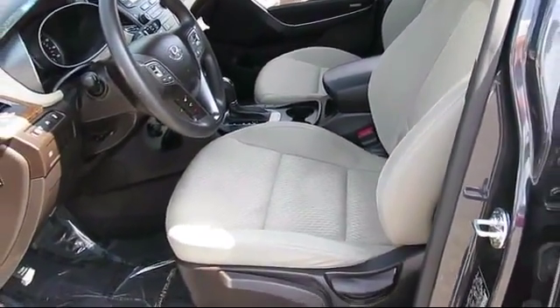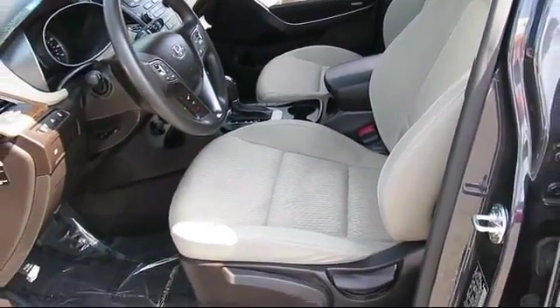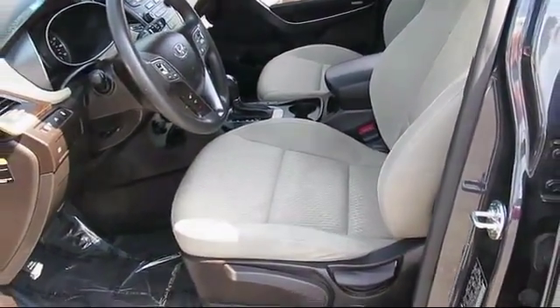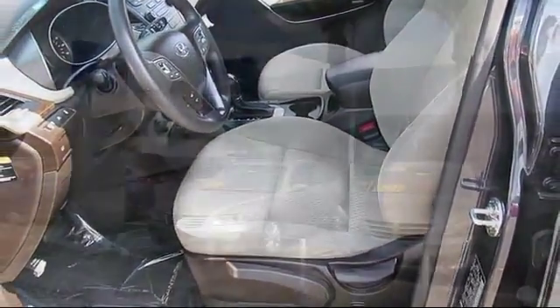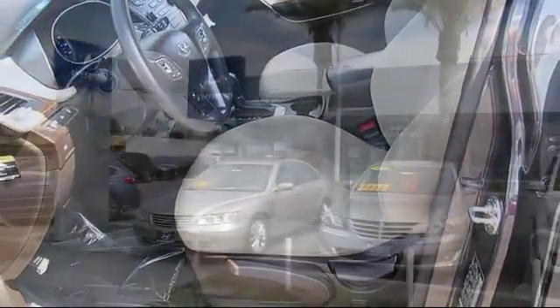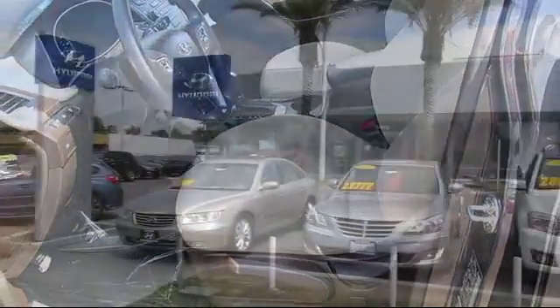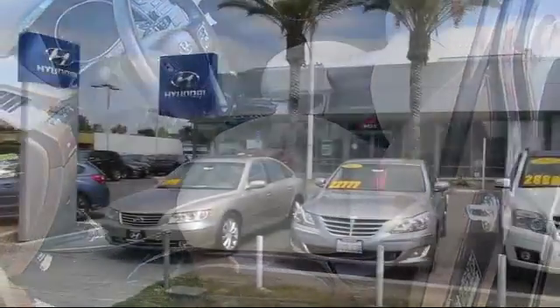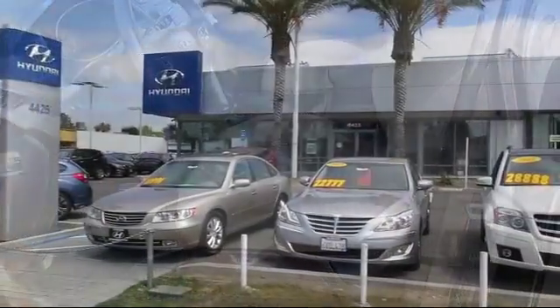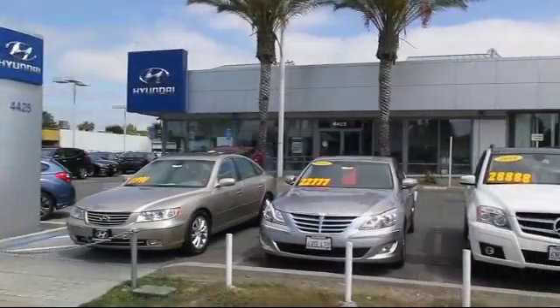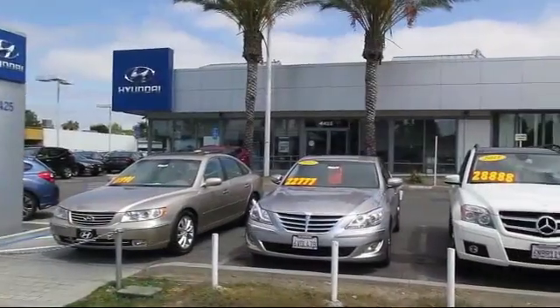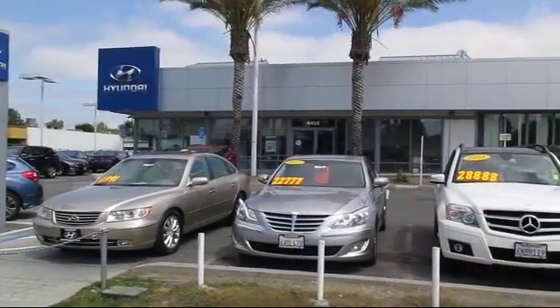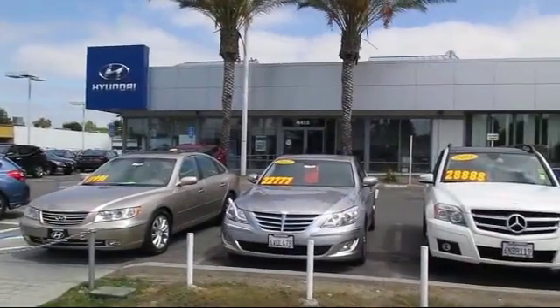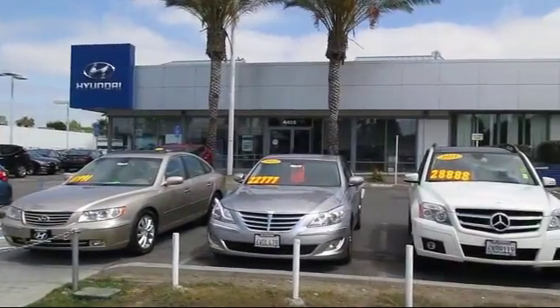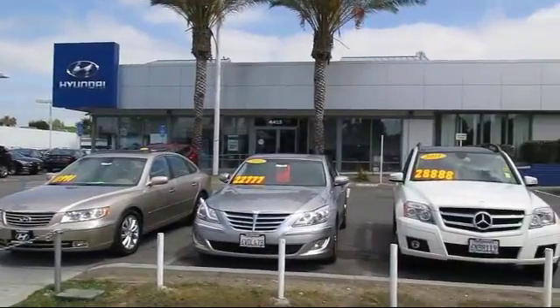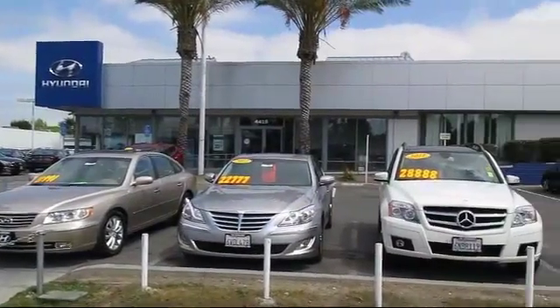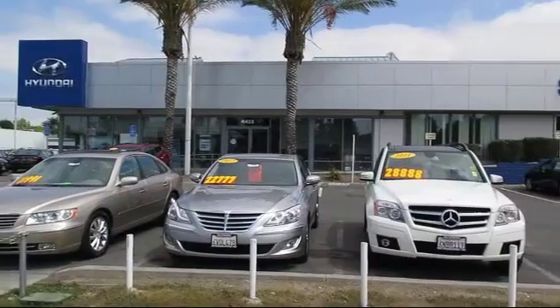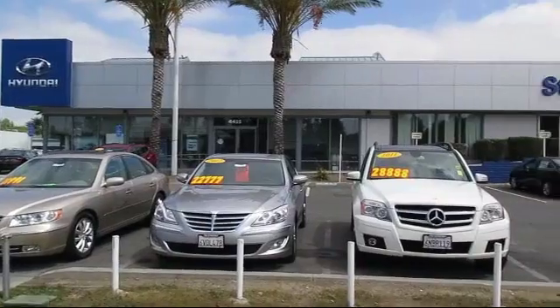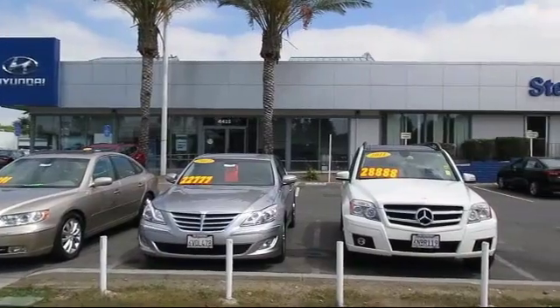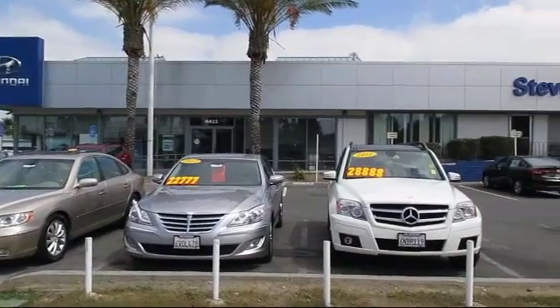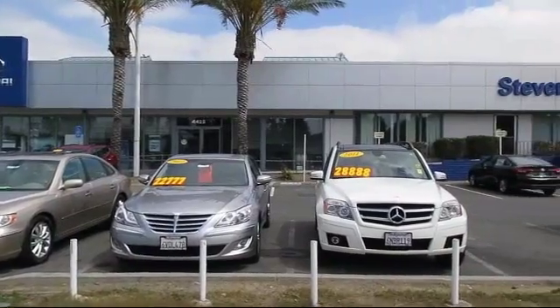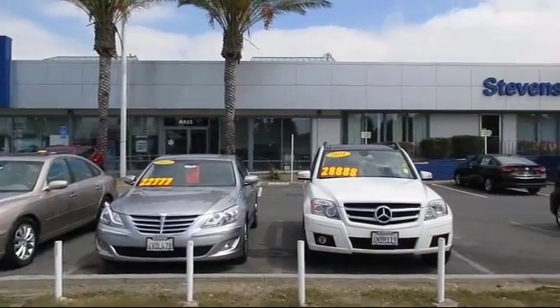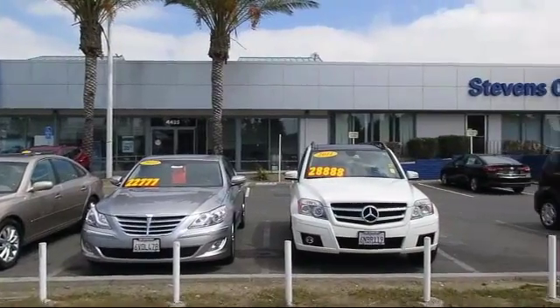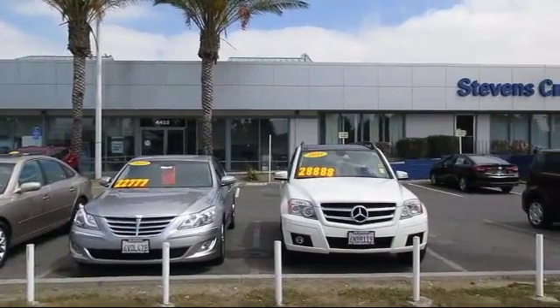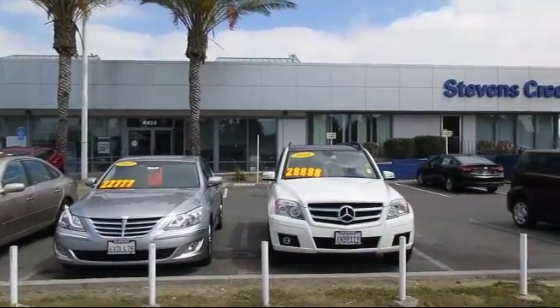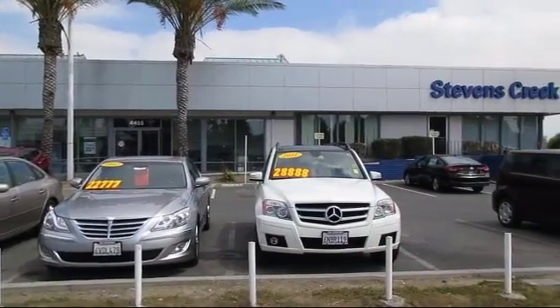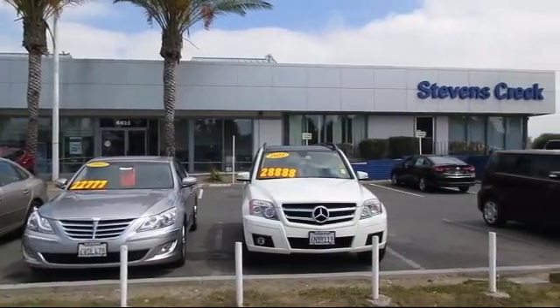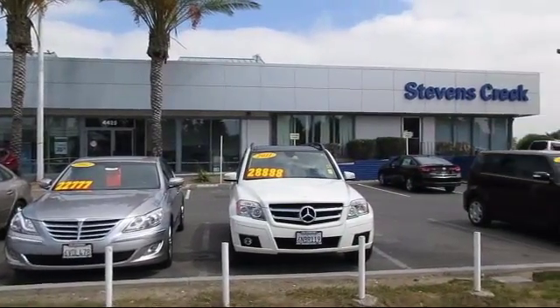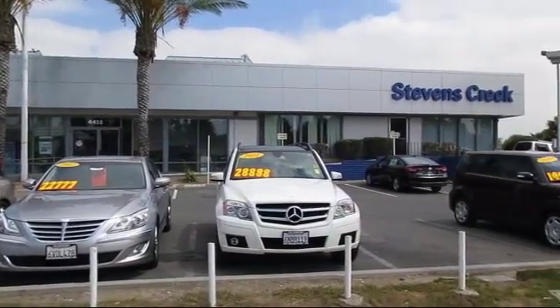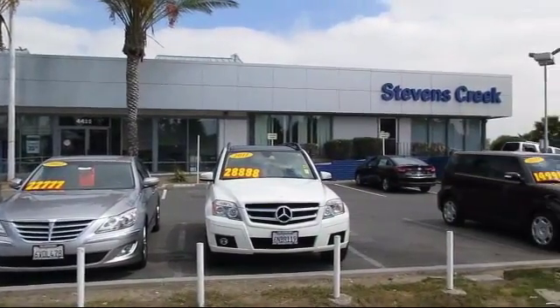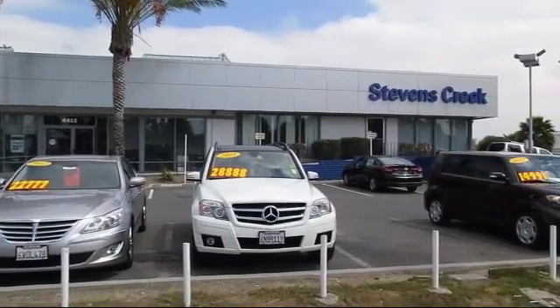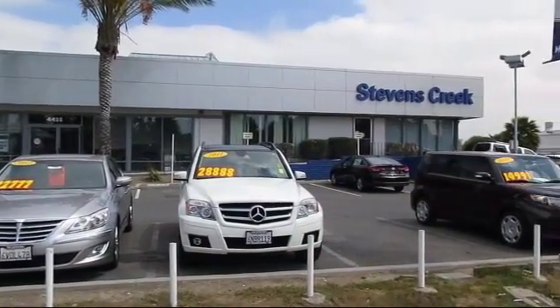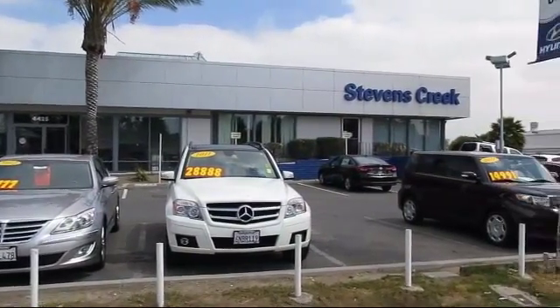So come take a test ride today. We're looking forward to meeting you, and so is your next vehicle.